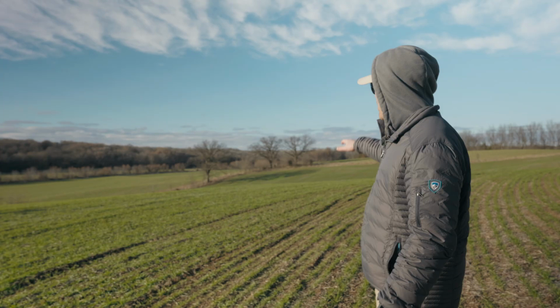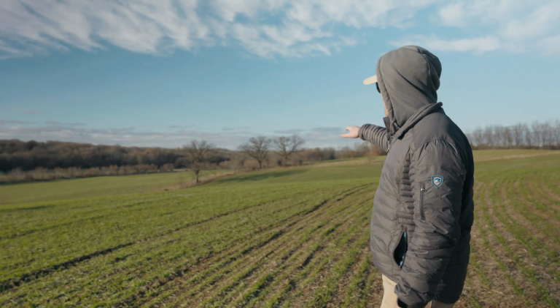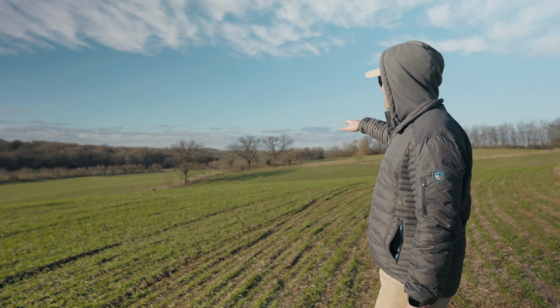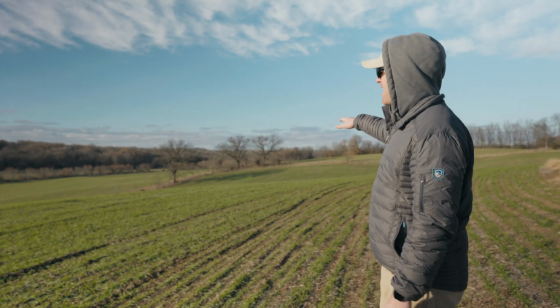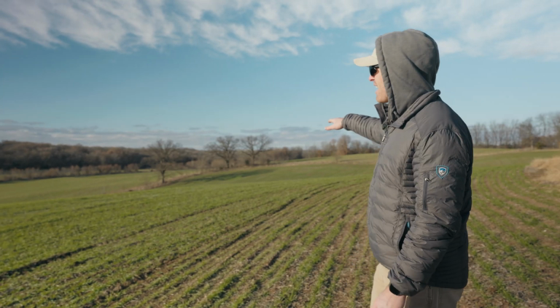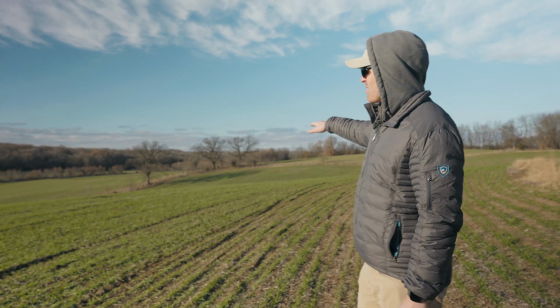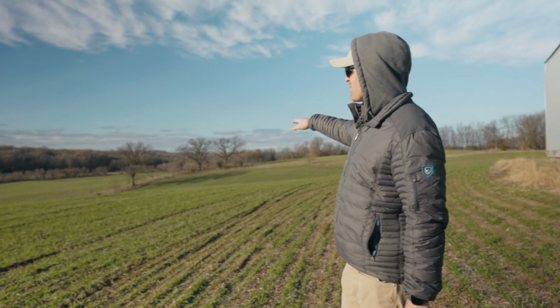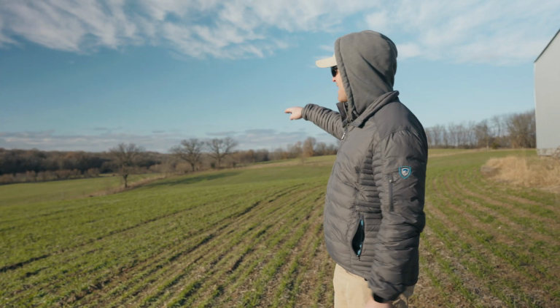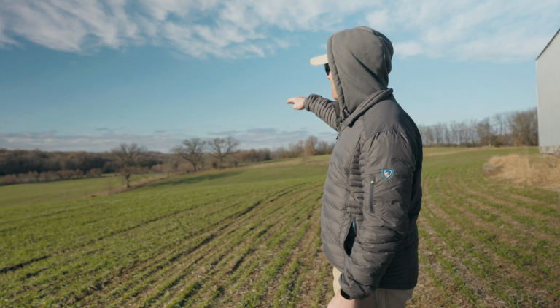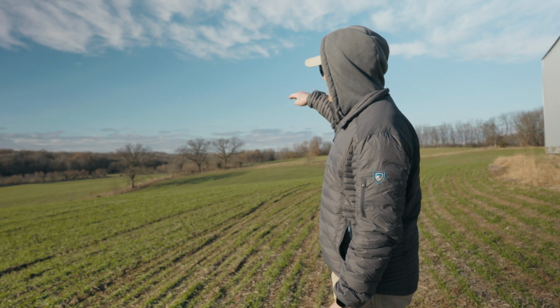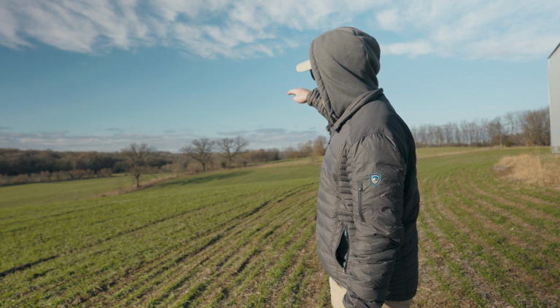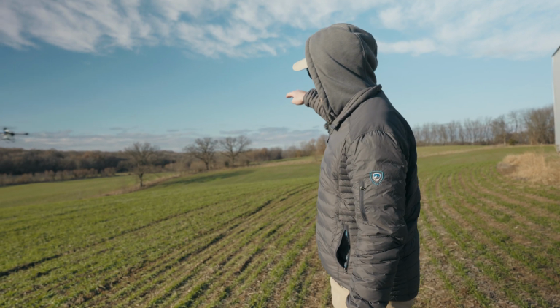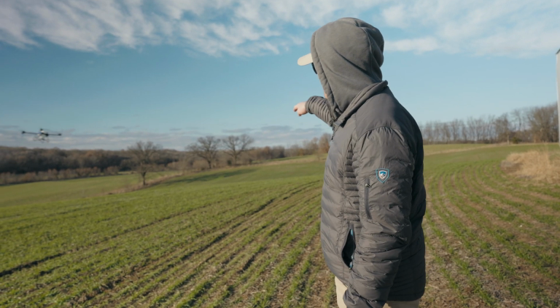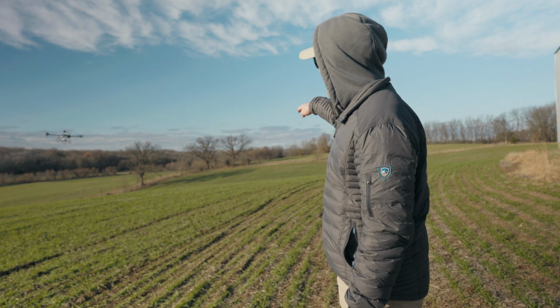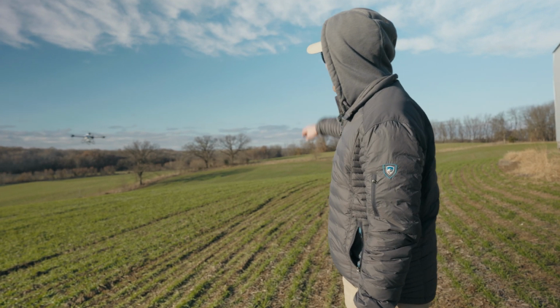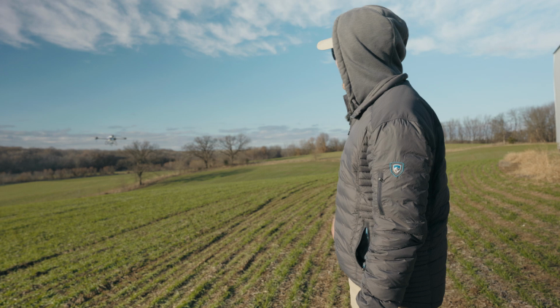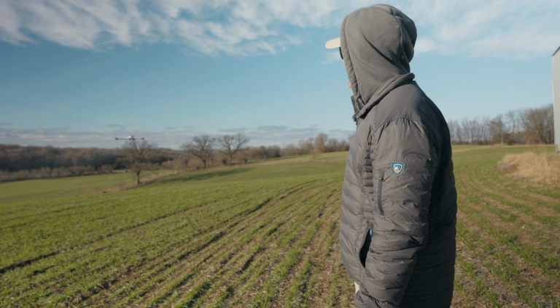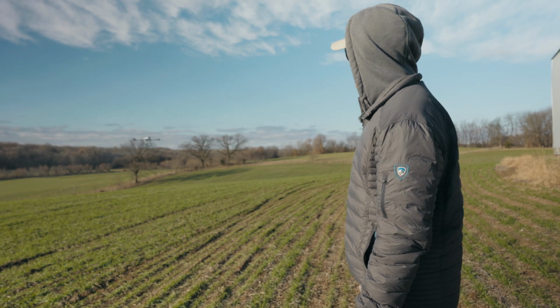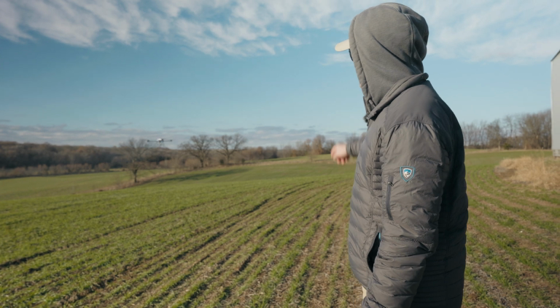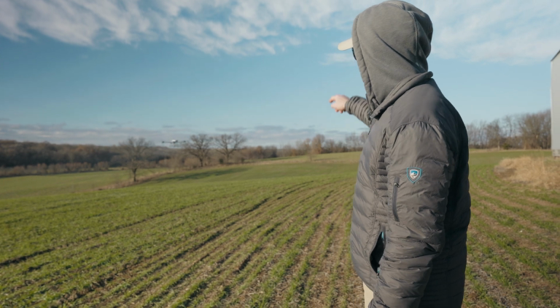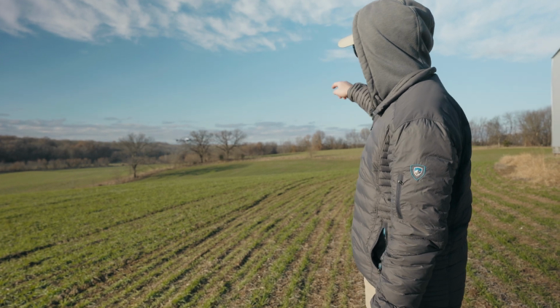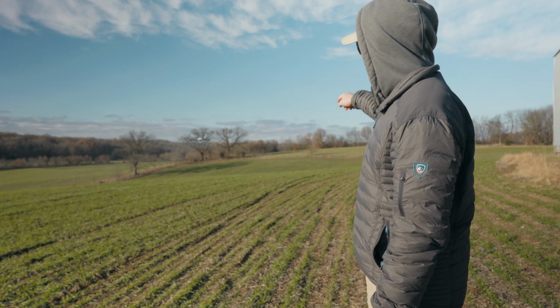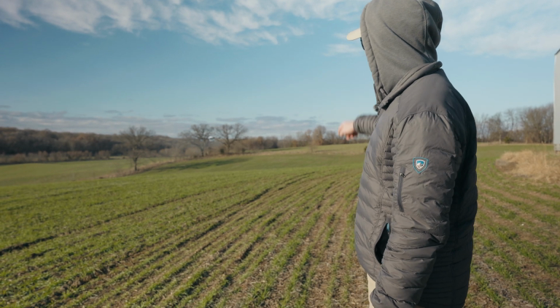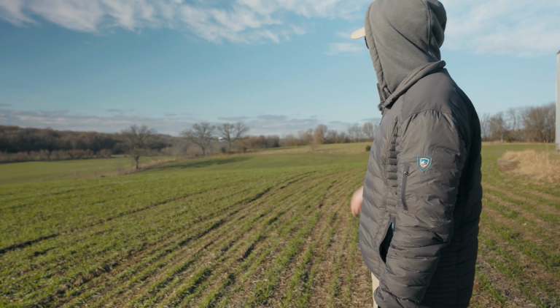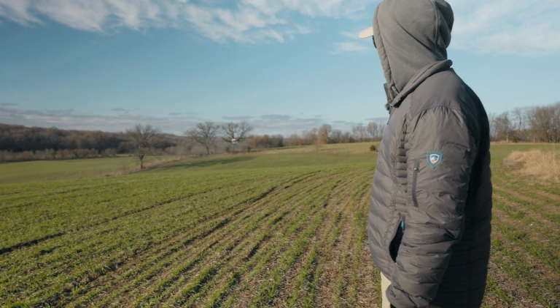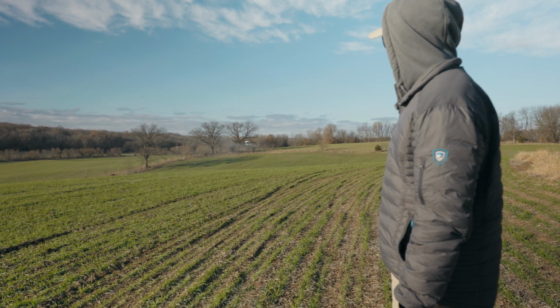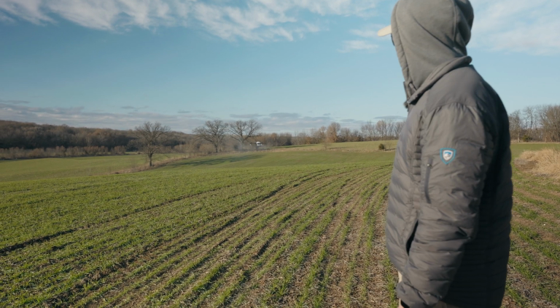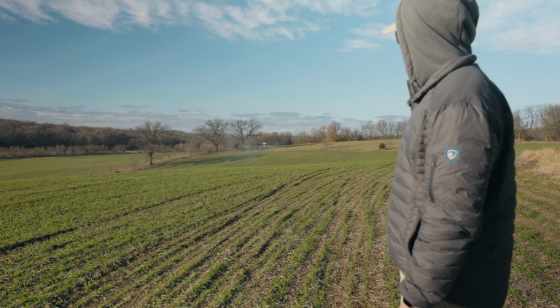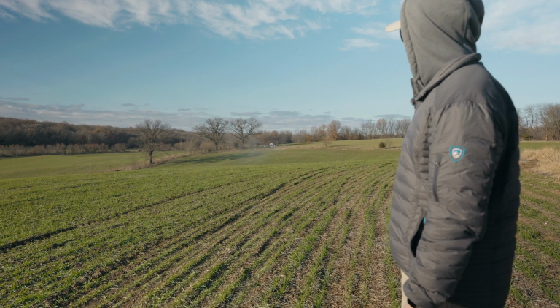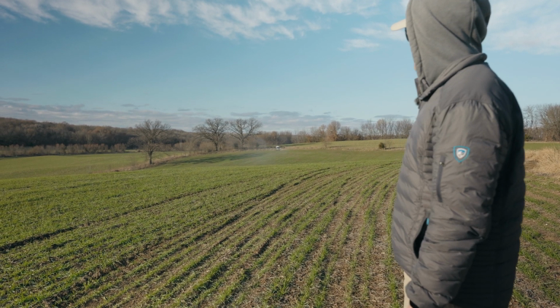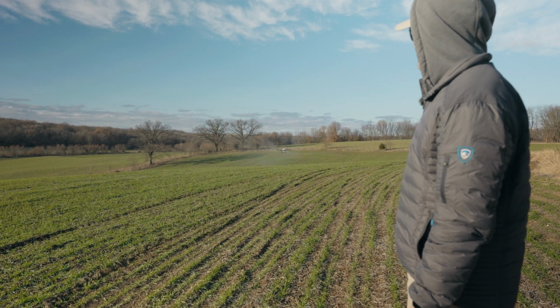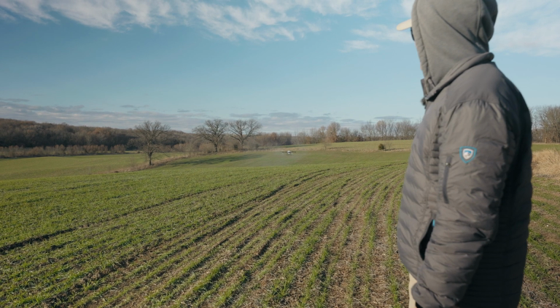You can see the drone is going to disappear behind that hill. It's going to go down the hill and then right back up the other side.